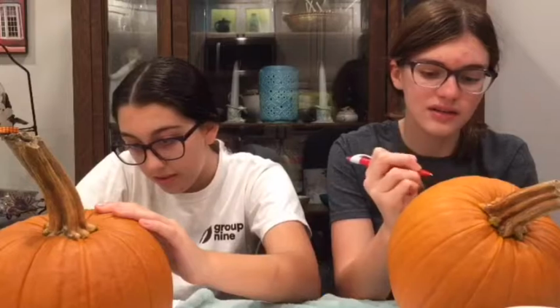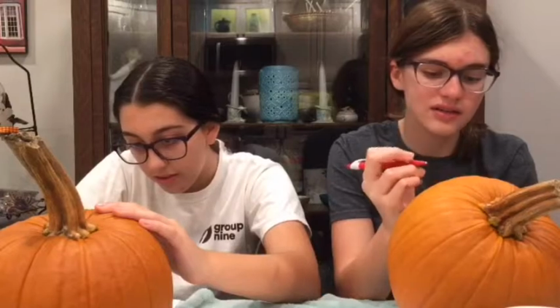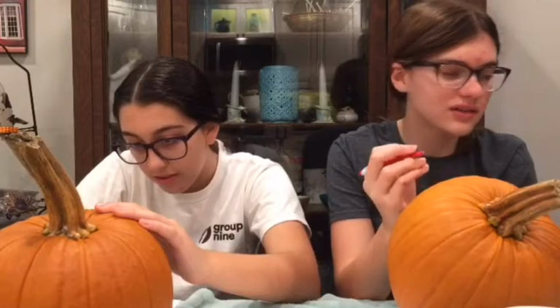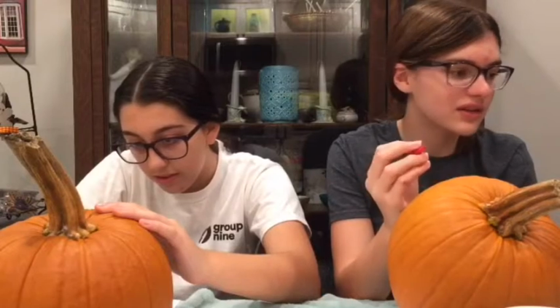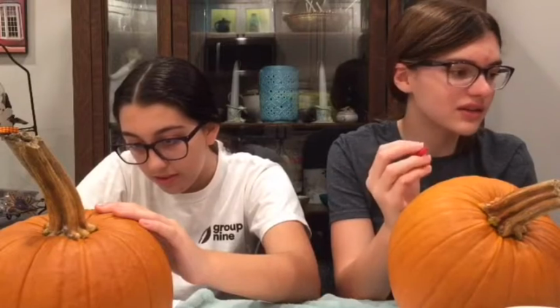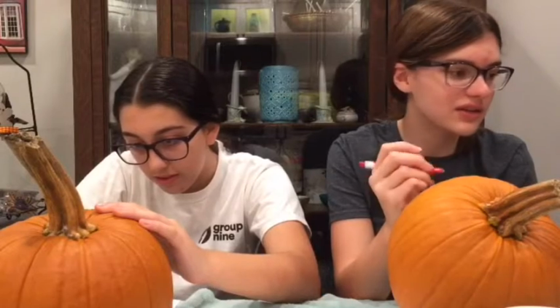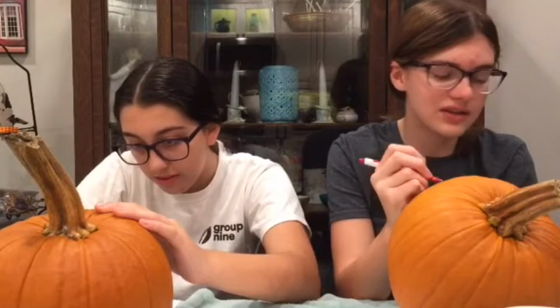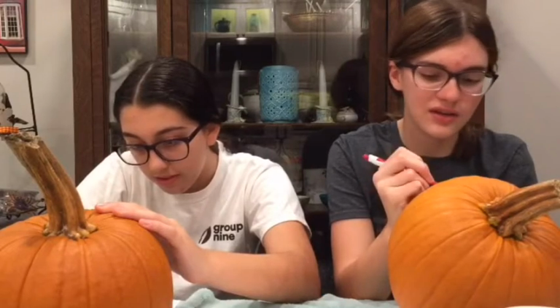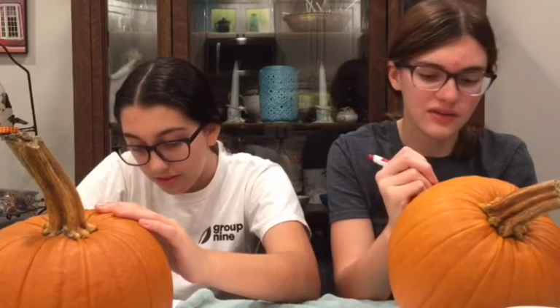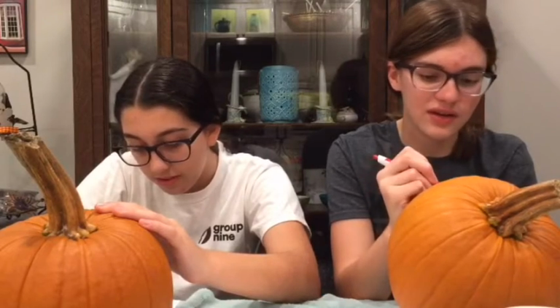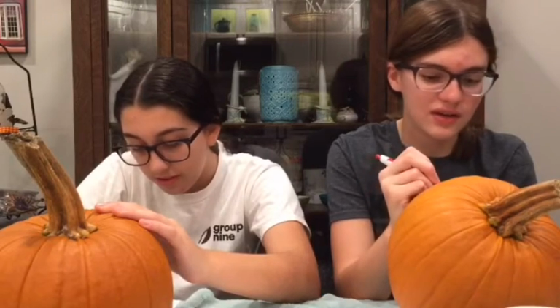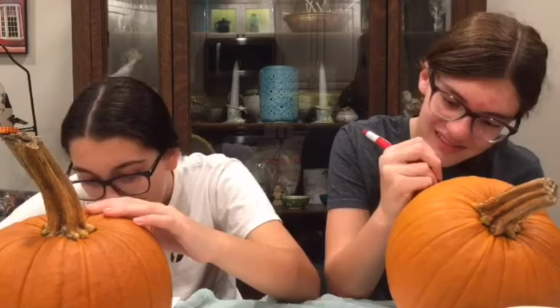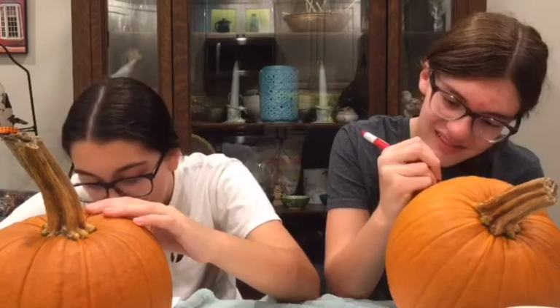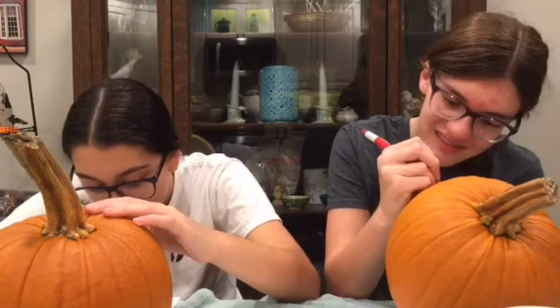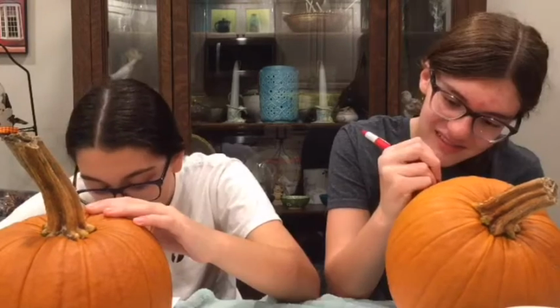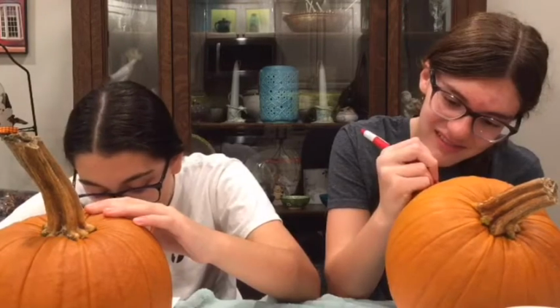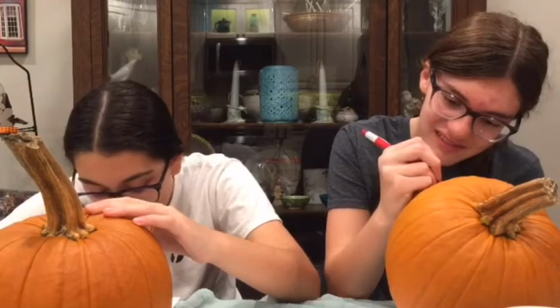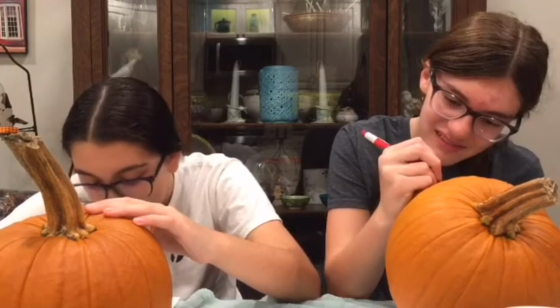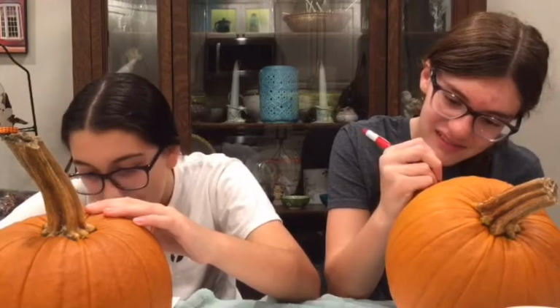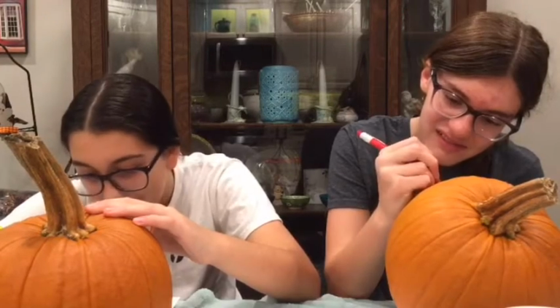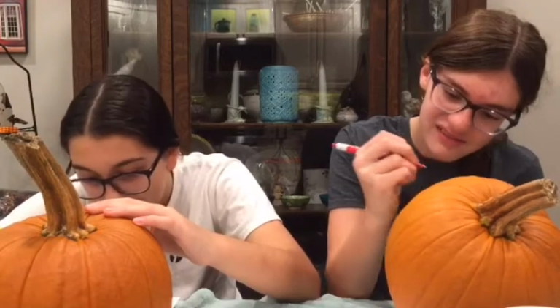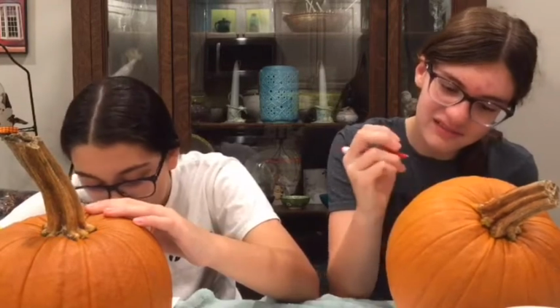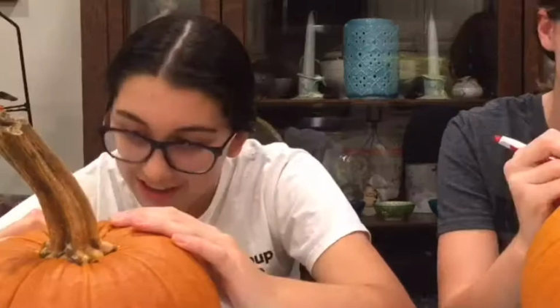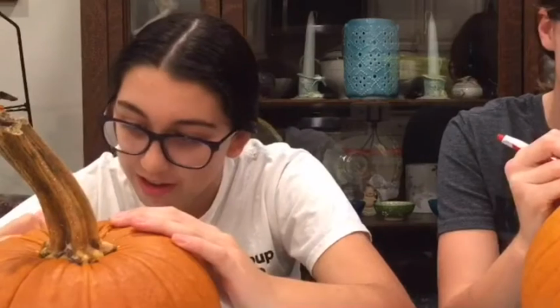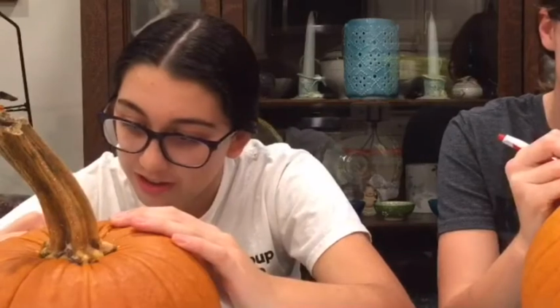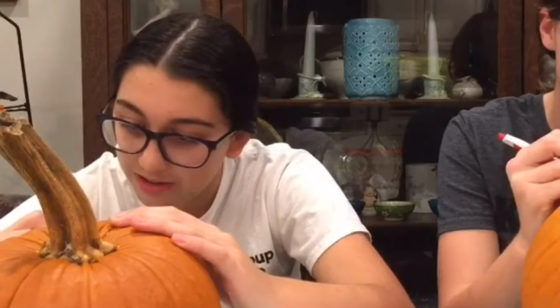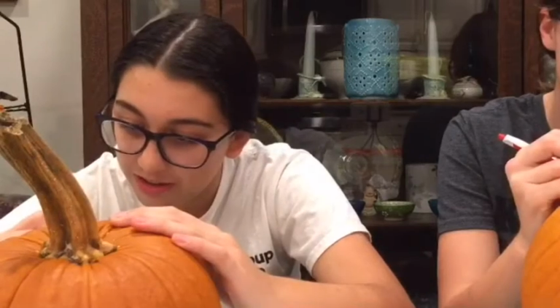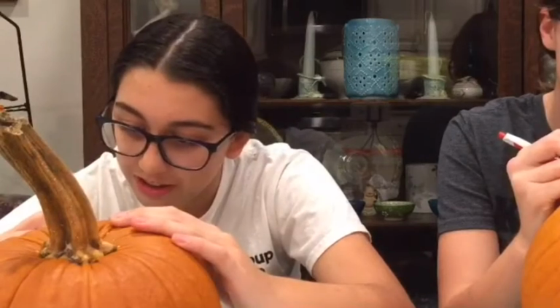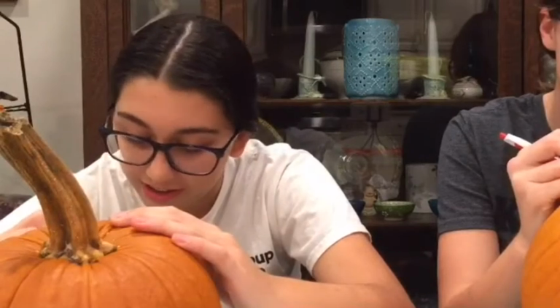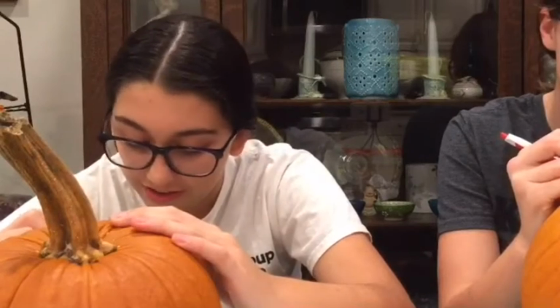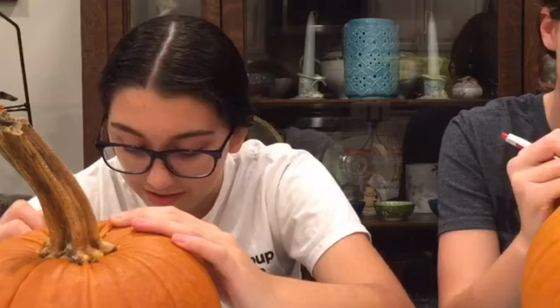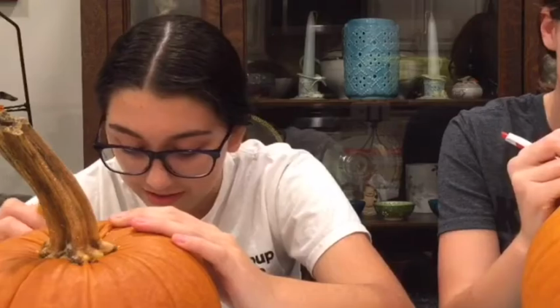This looks terrifying. Oh no, mine's way worse. This really hurts.